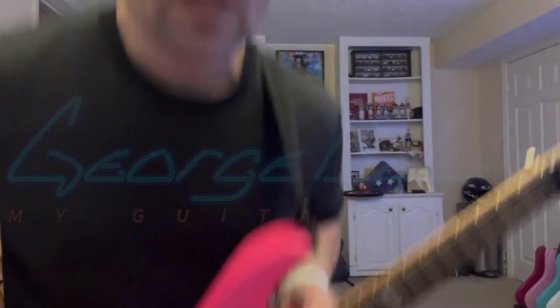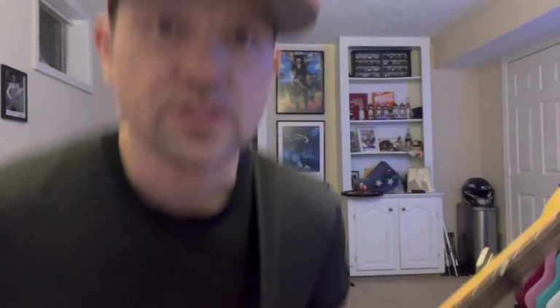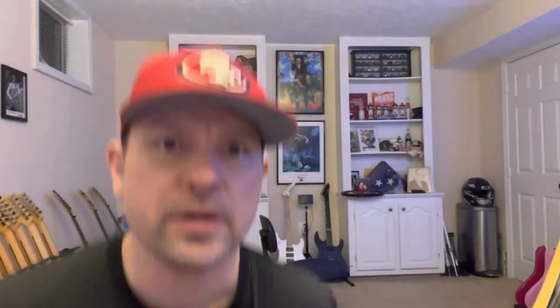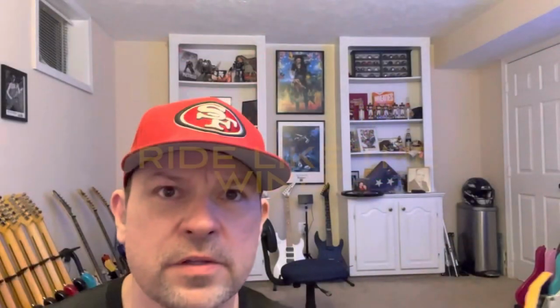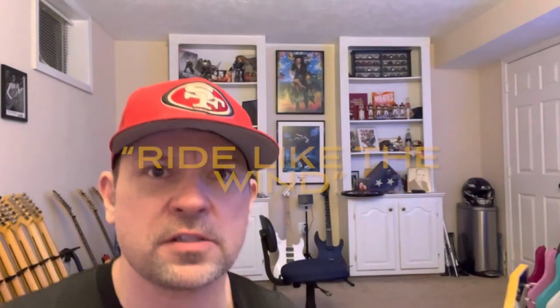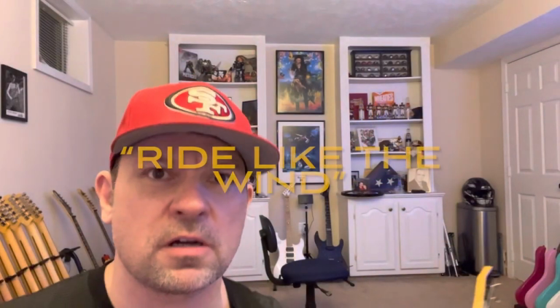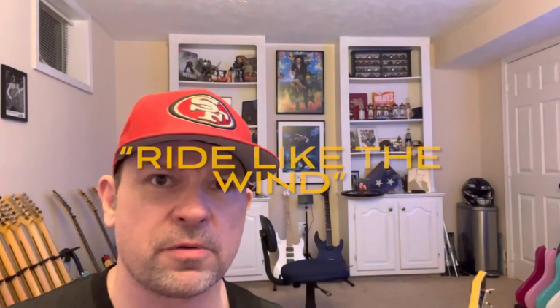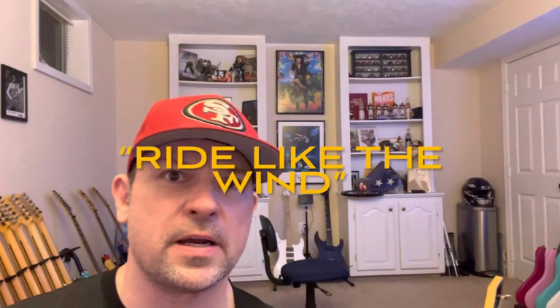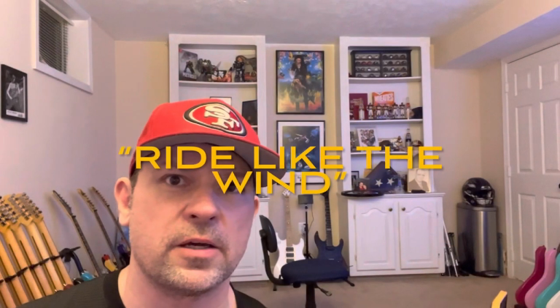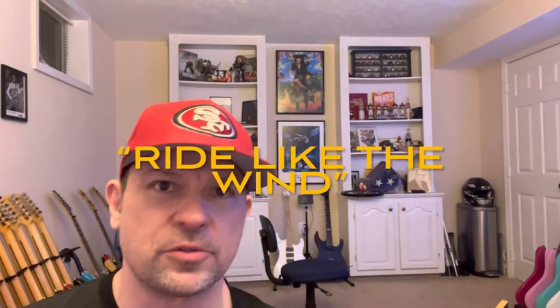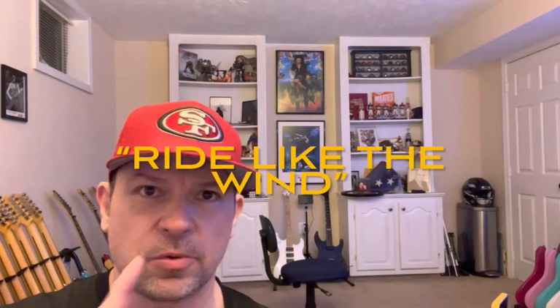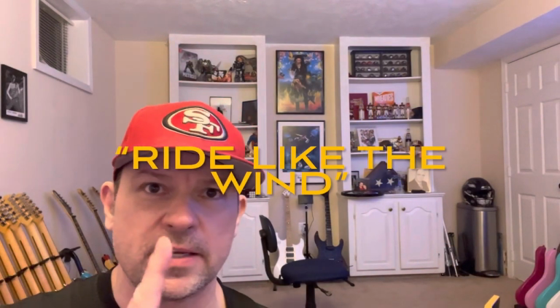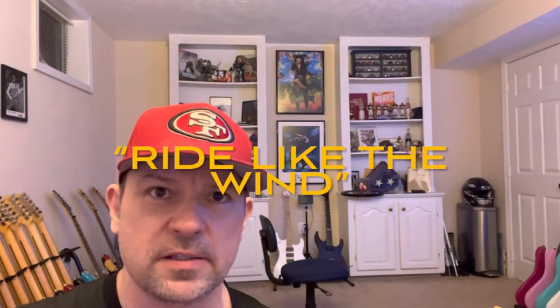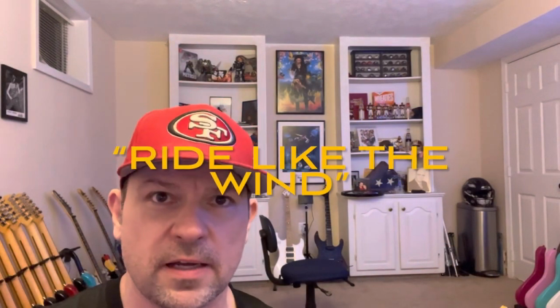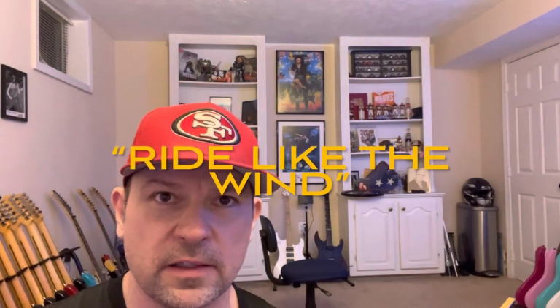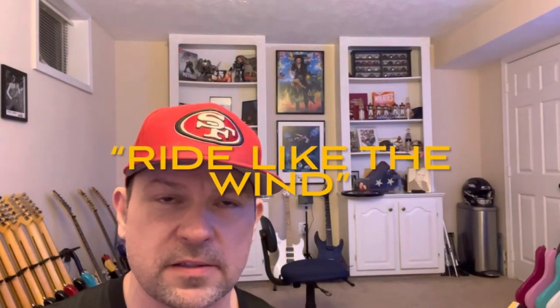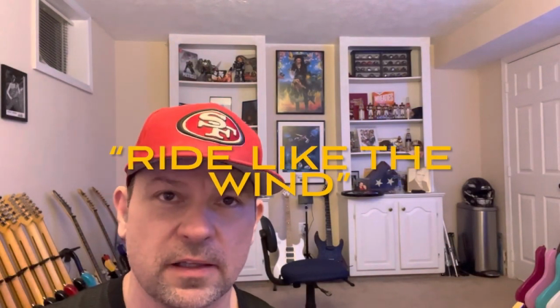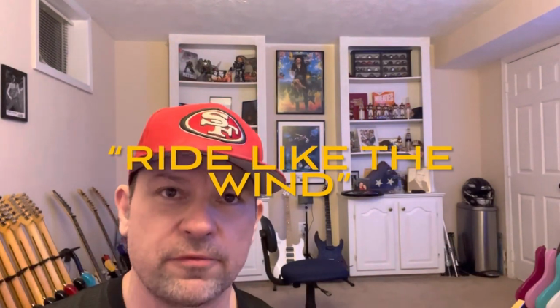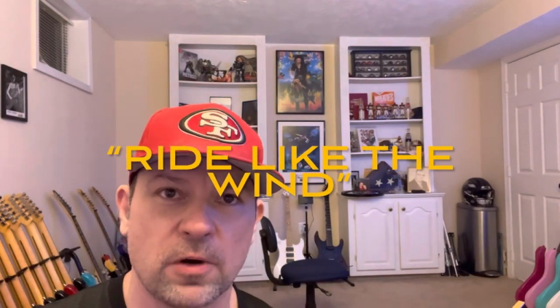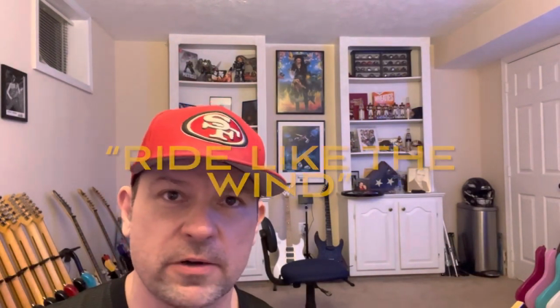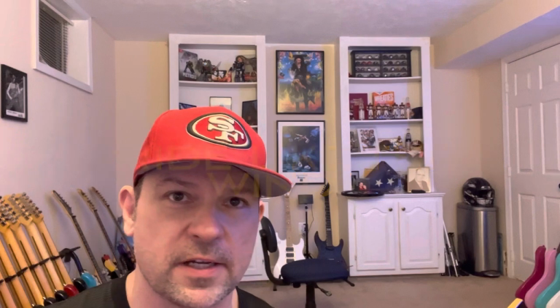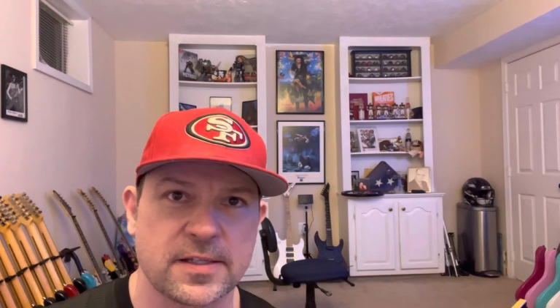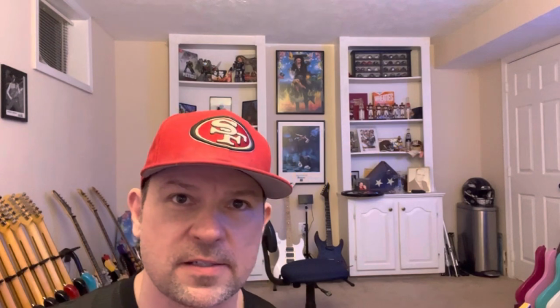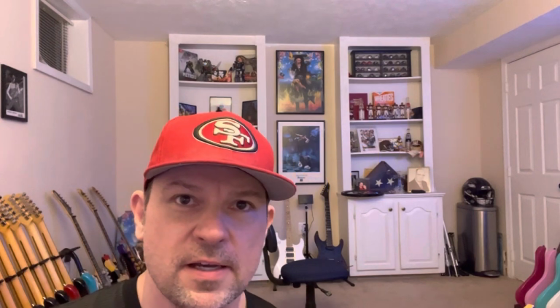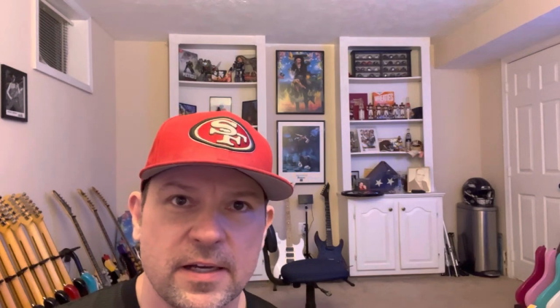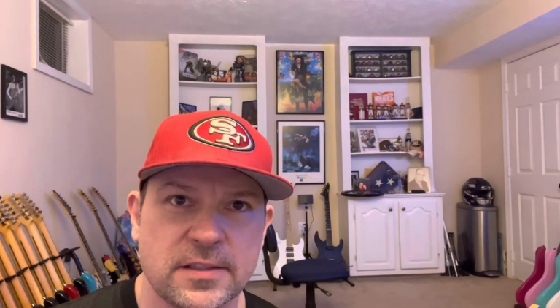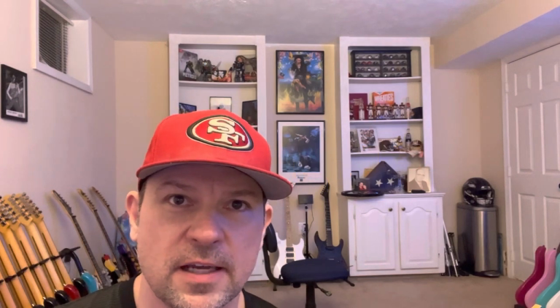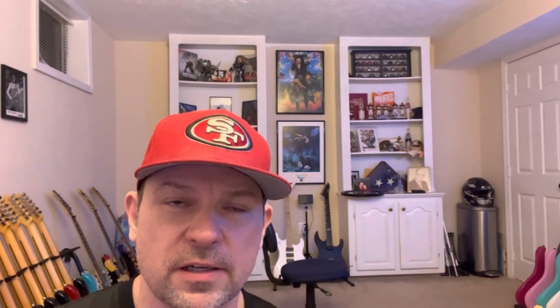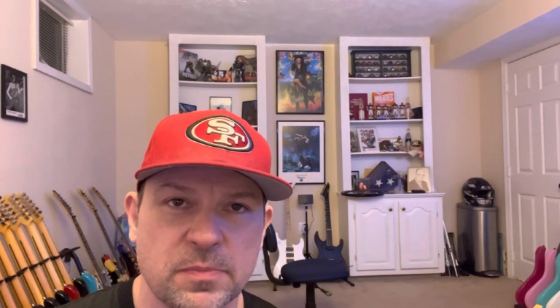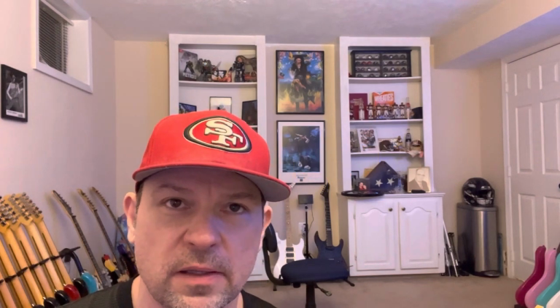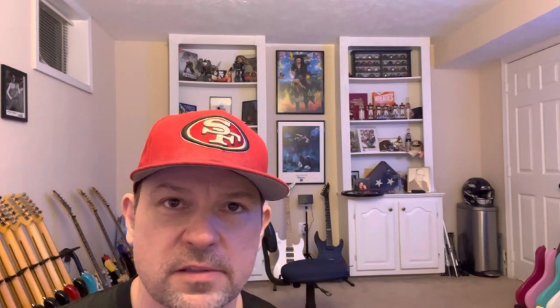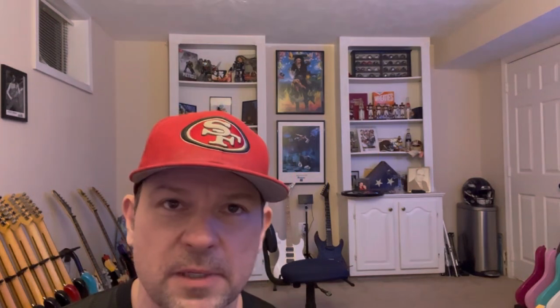I heard this song on the radio twice today in less than four hours — I guess I just had to expel it somehow.